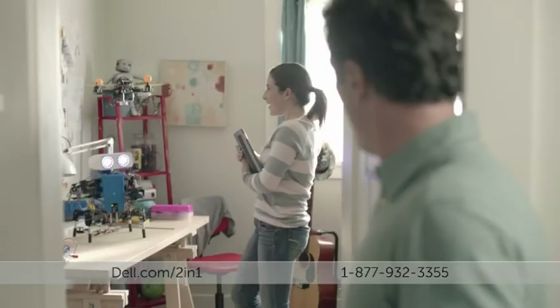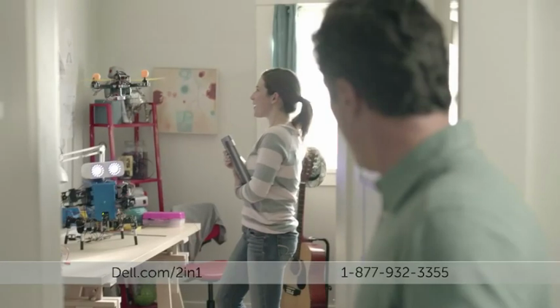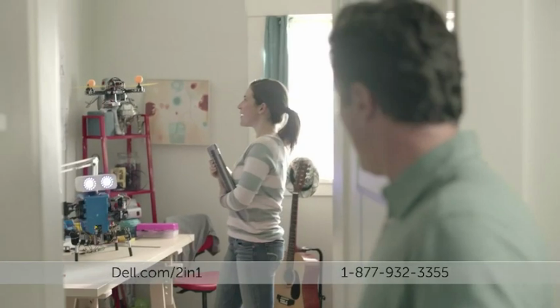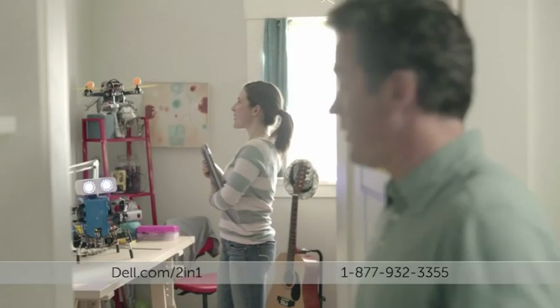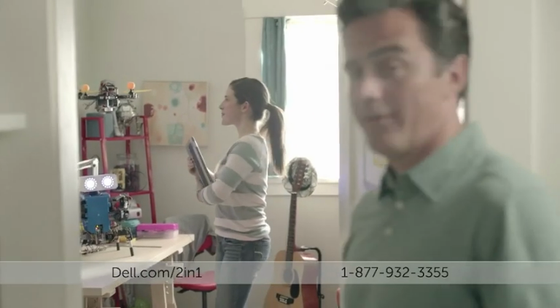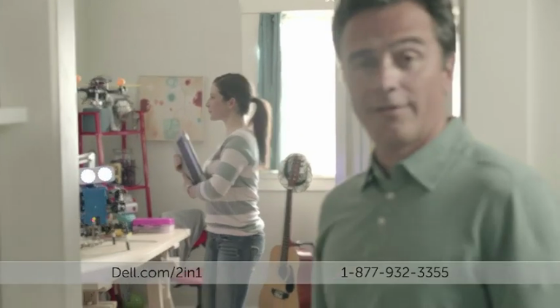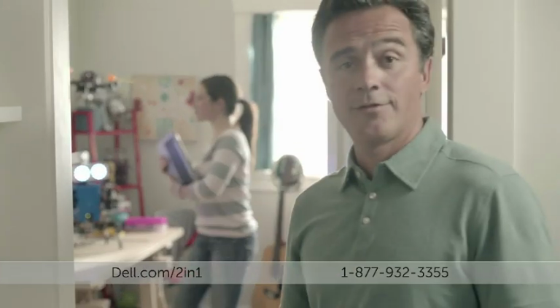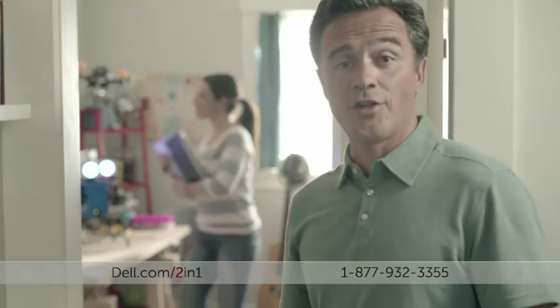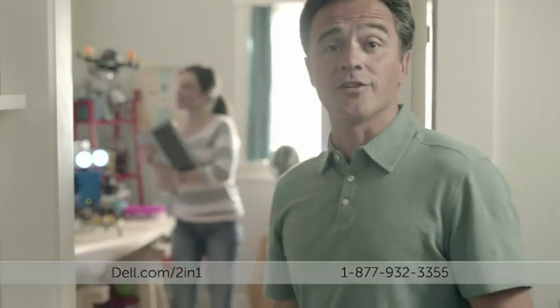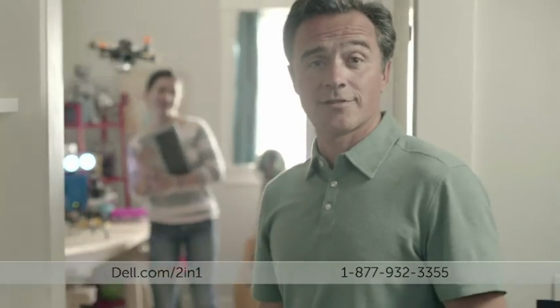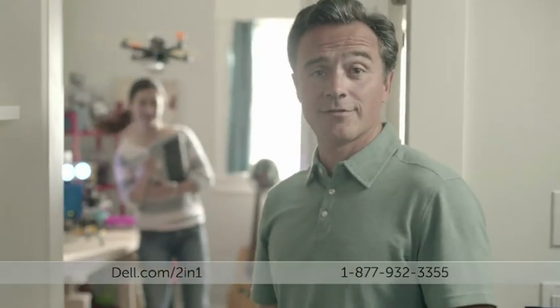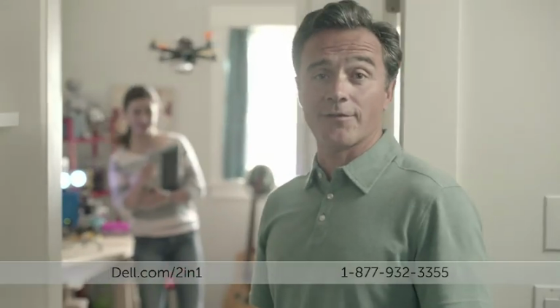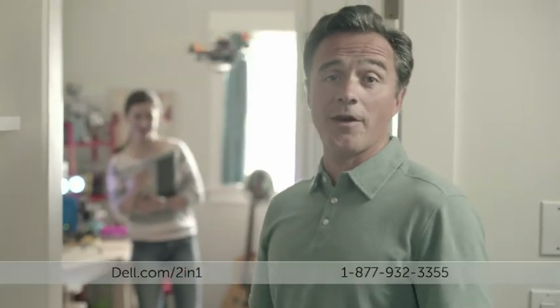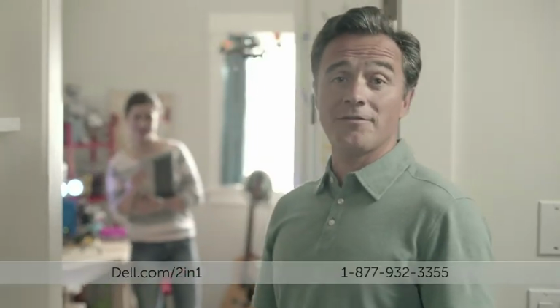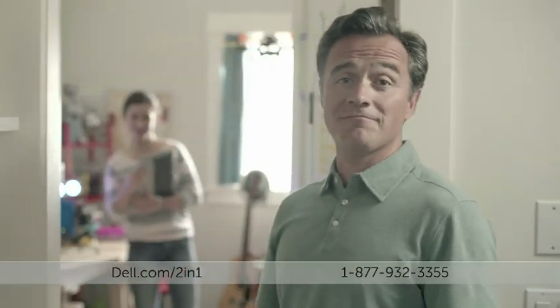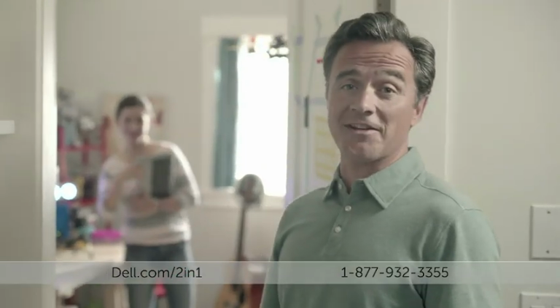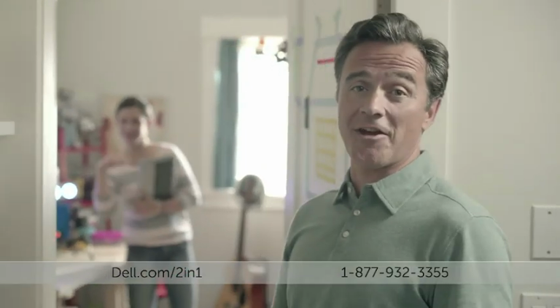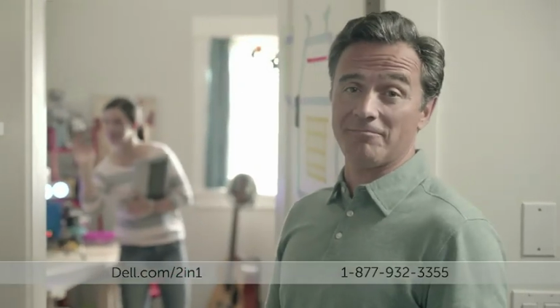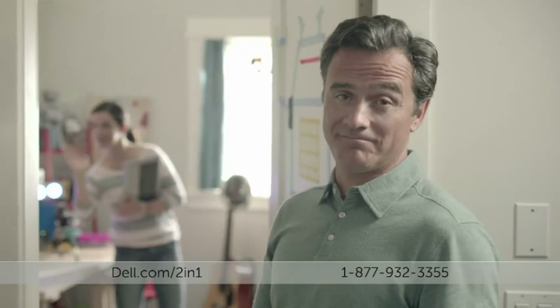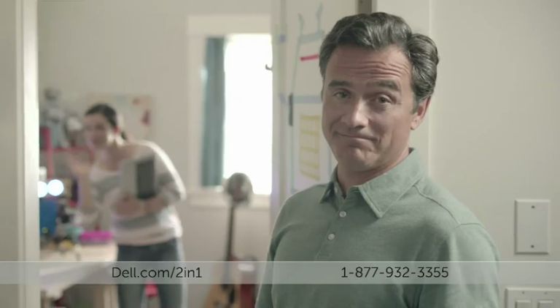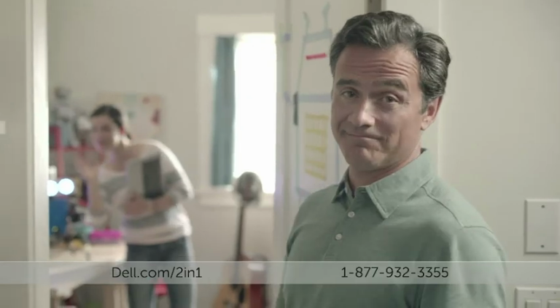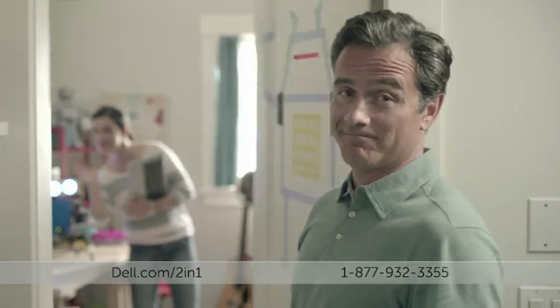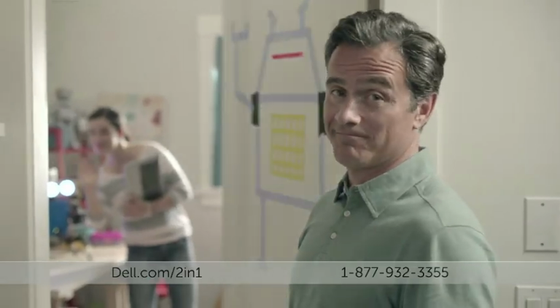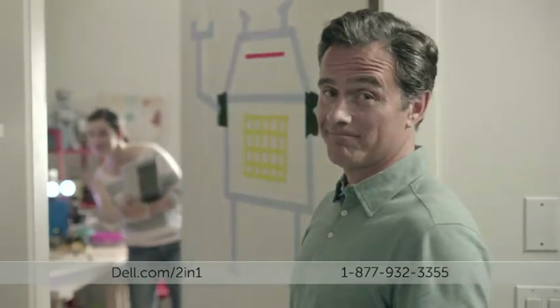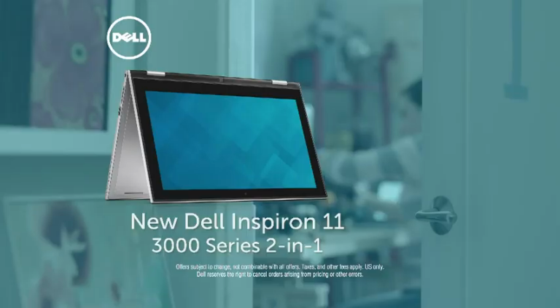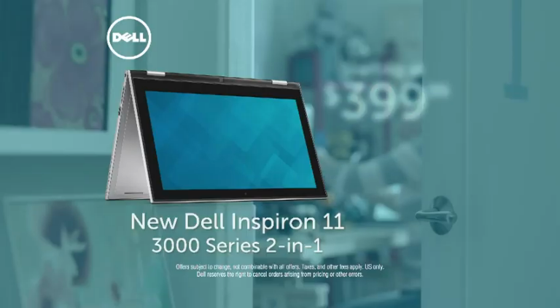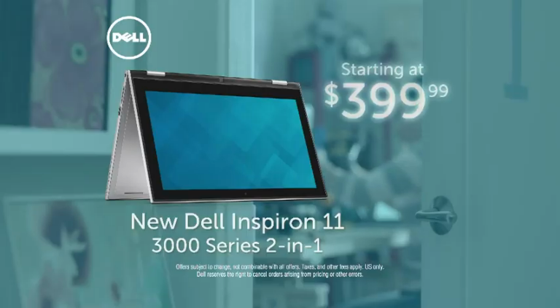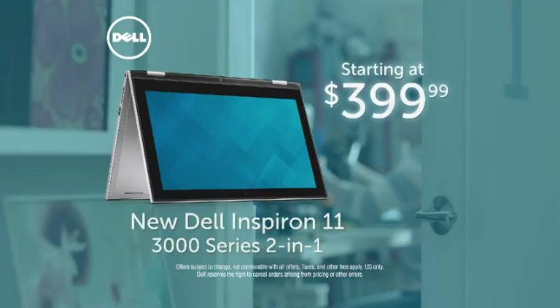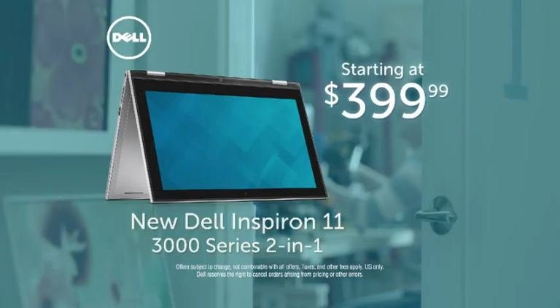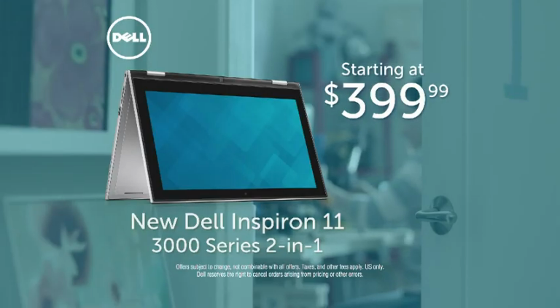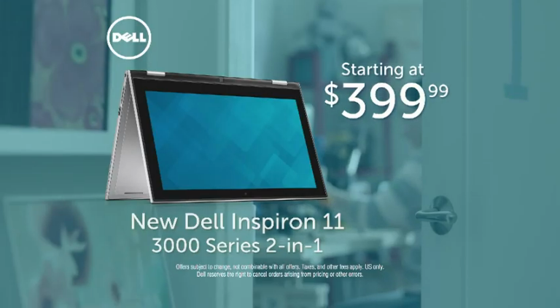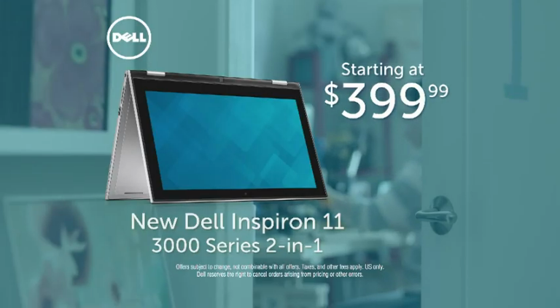Whoa! Genius. Like father, like daughter. The new Dell Inspiron 11 2-in-1, starting at $399.99.